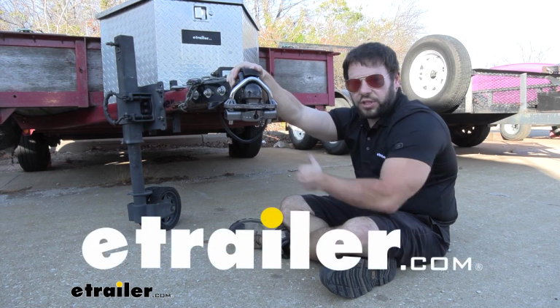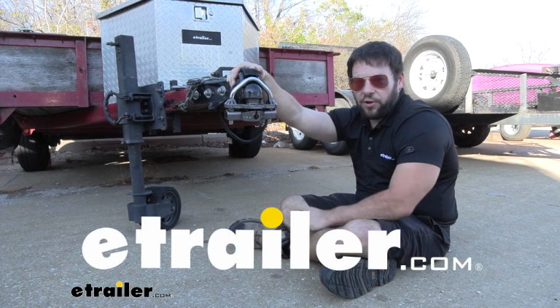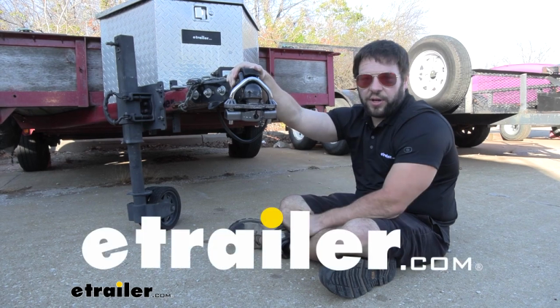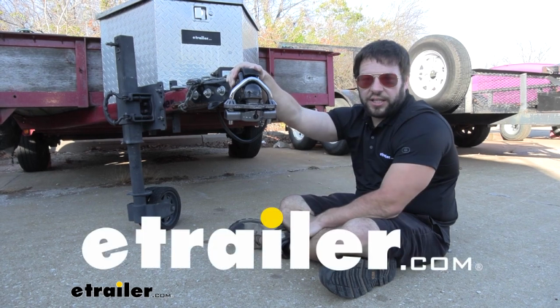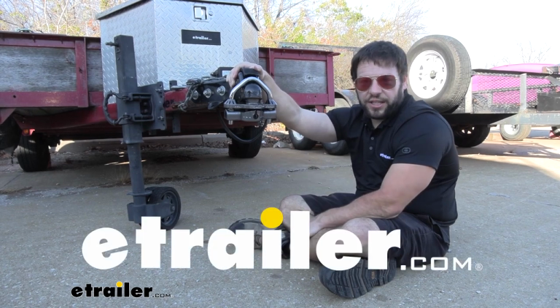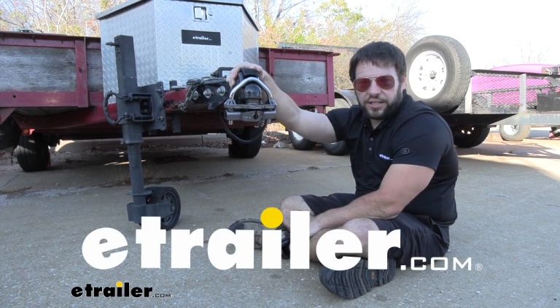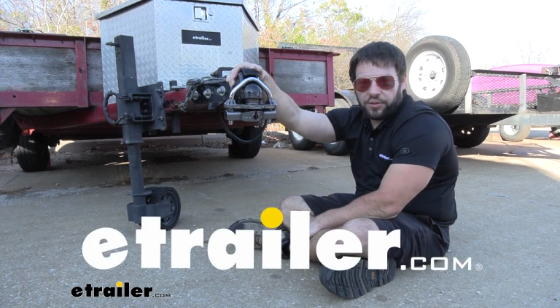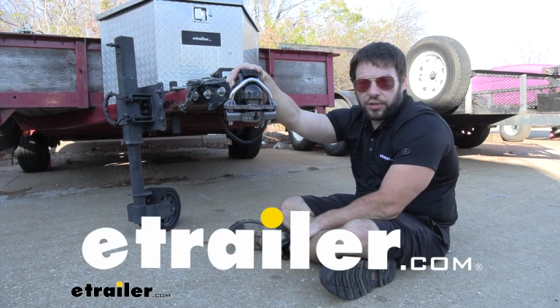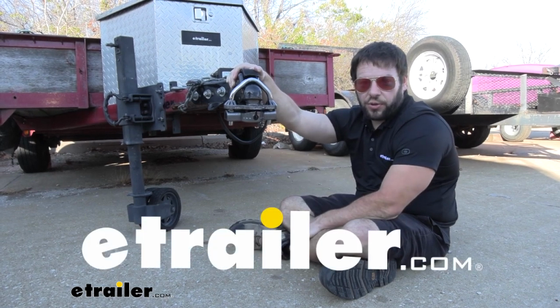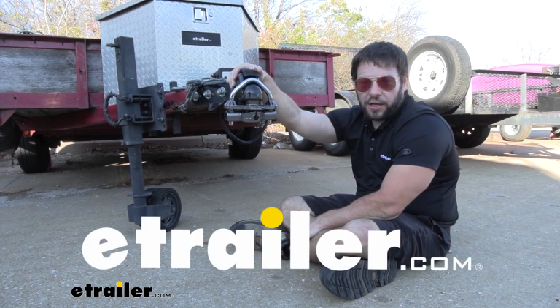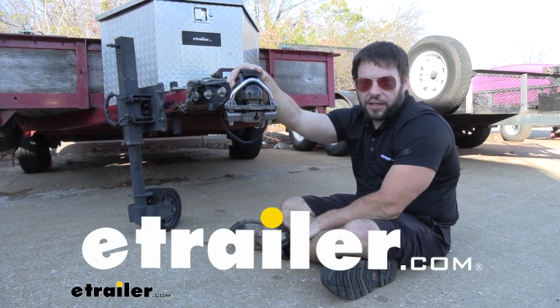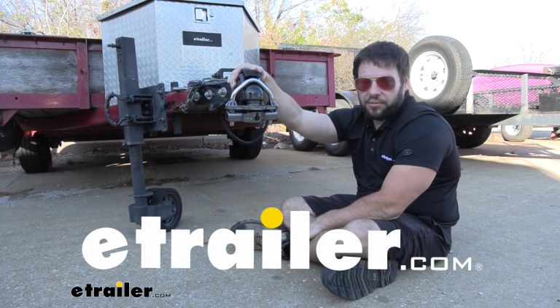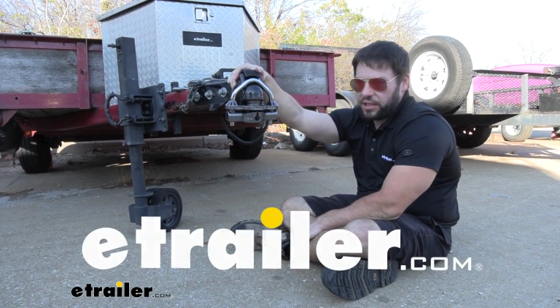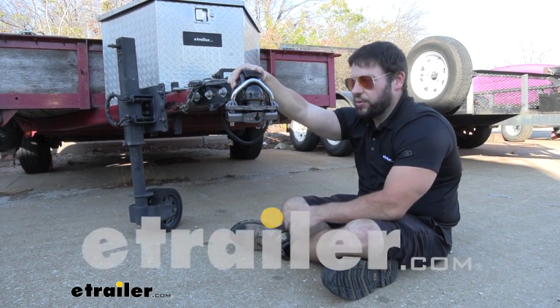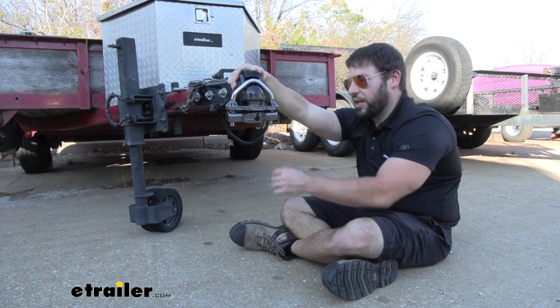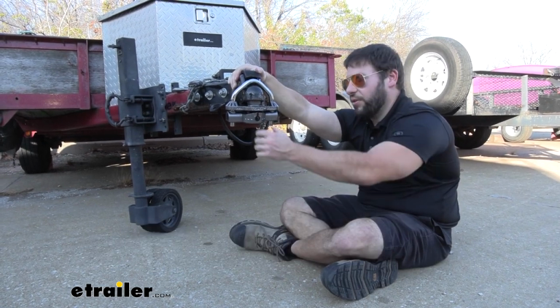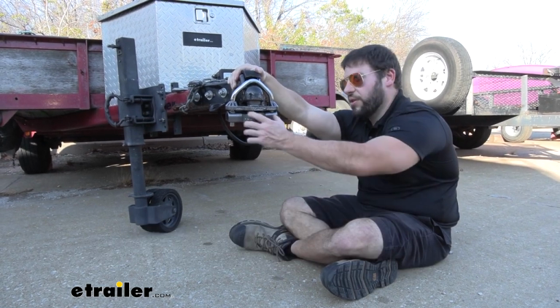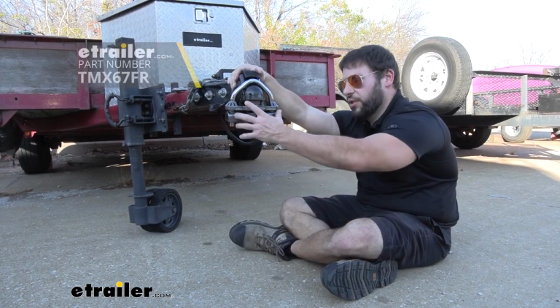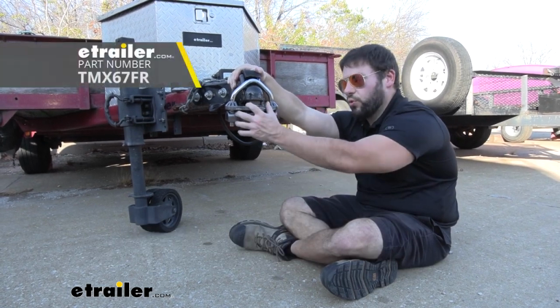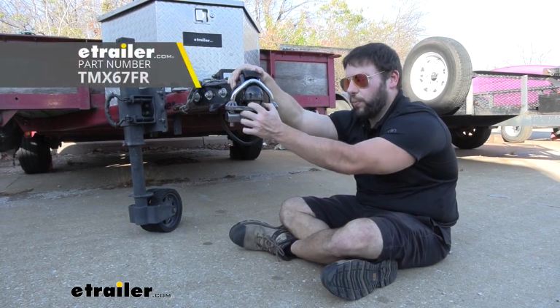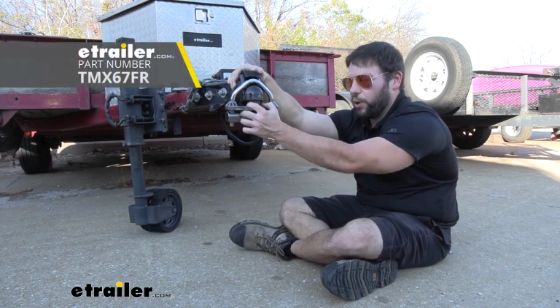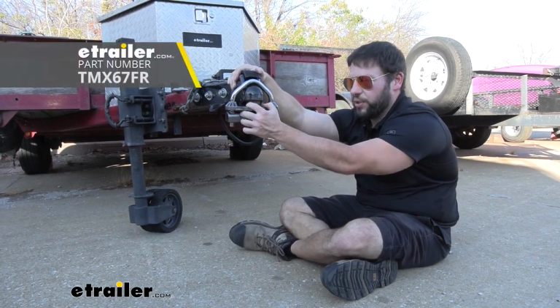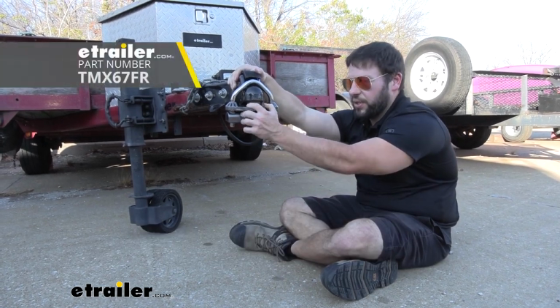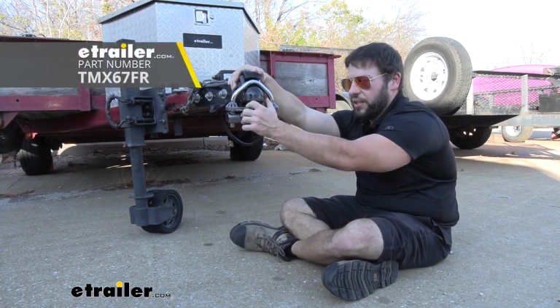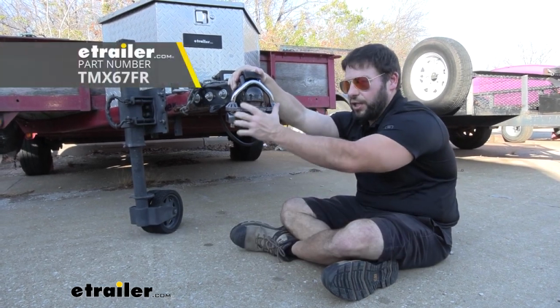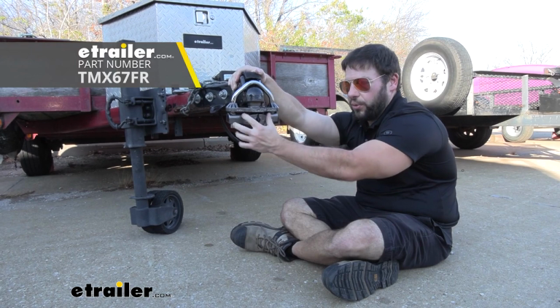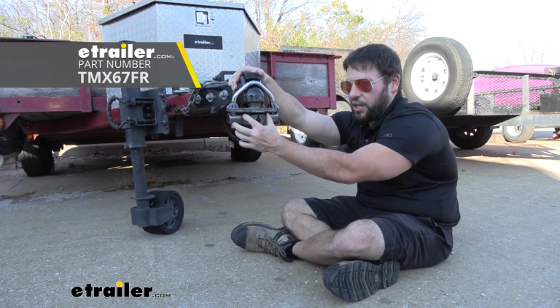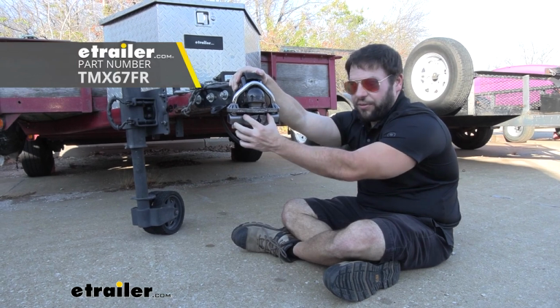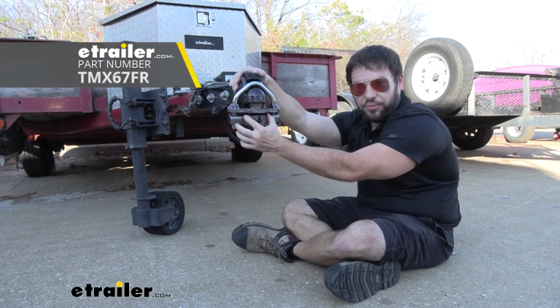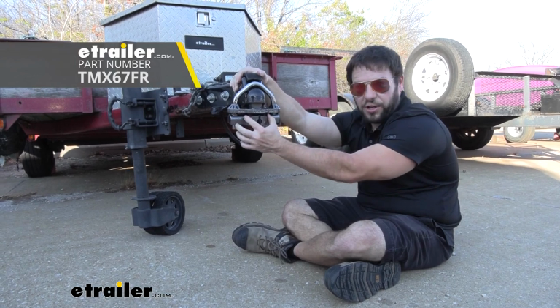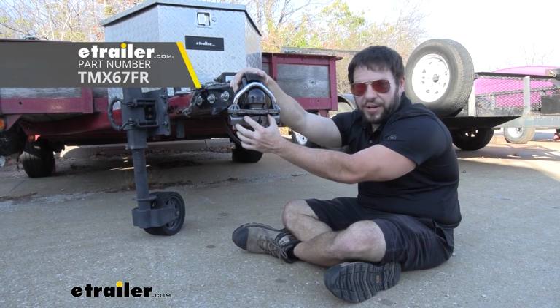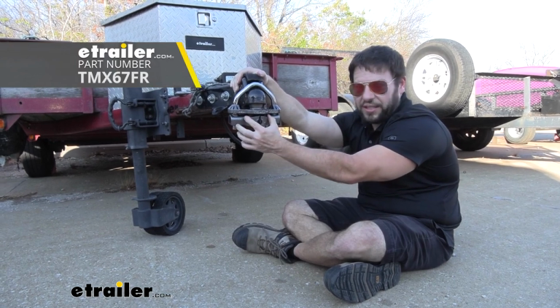What's up everybody? It's AJ with eTrailer.com. Today we're going to be checking out this dual-purpose coupler lock from TriMax.